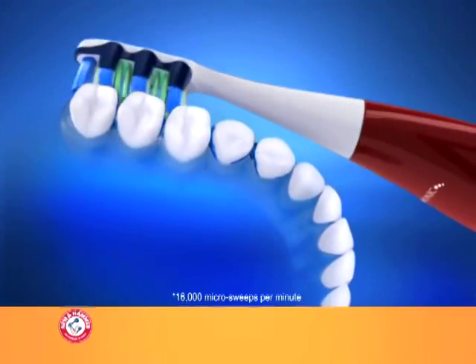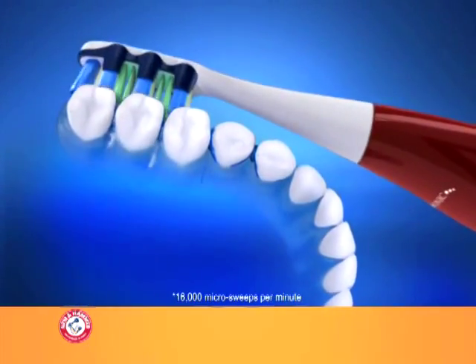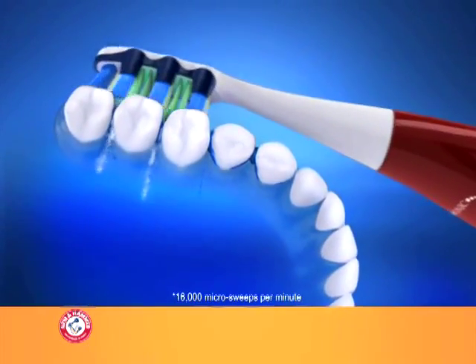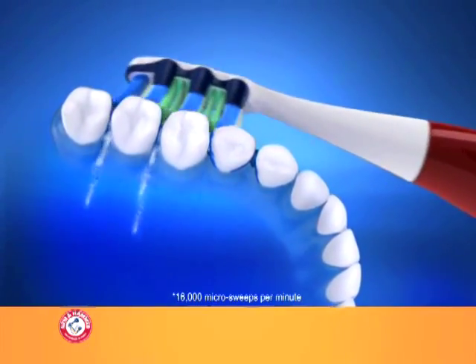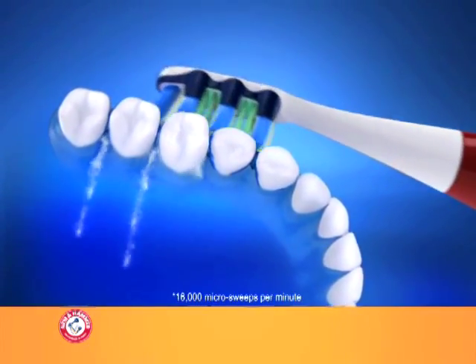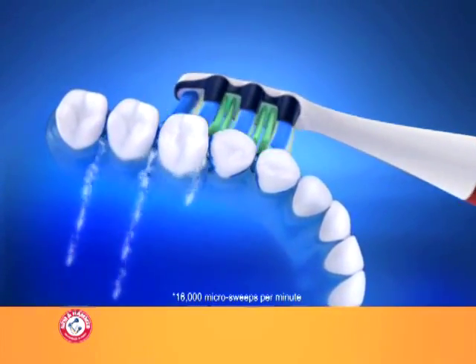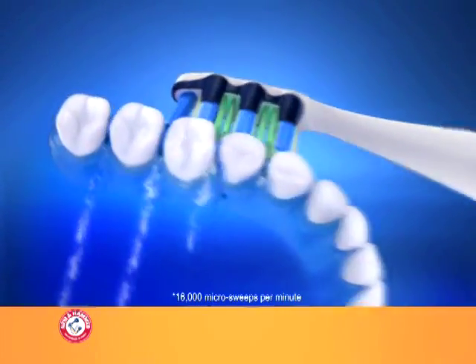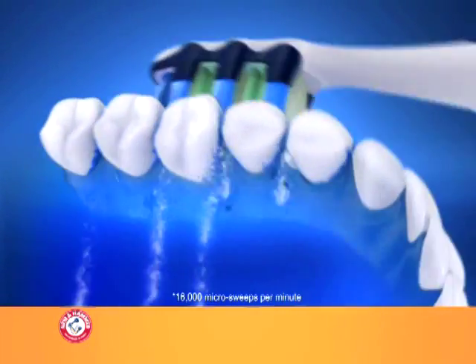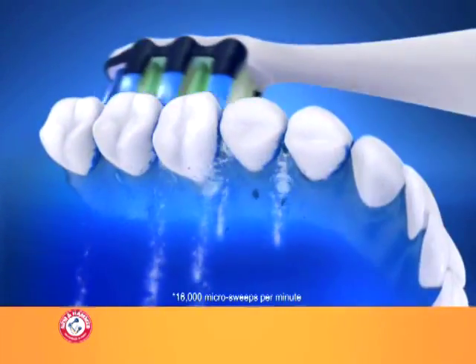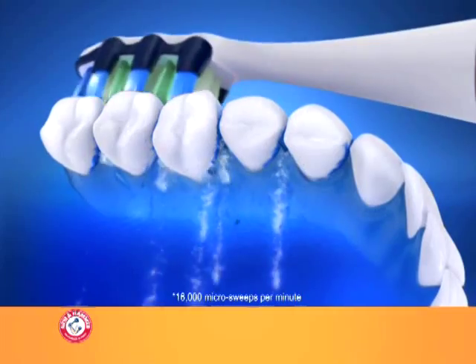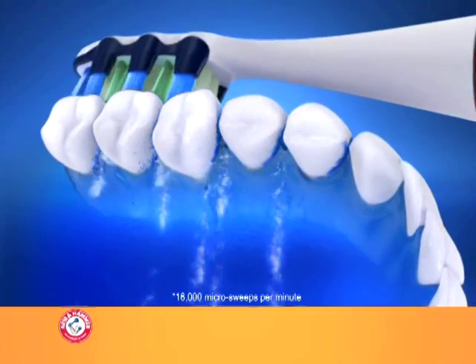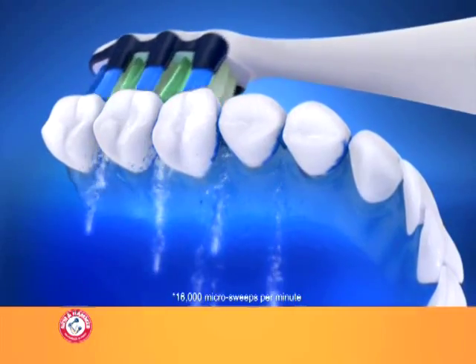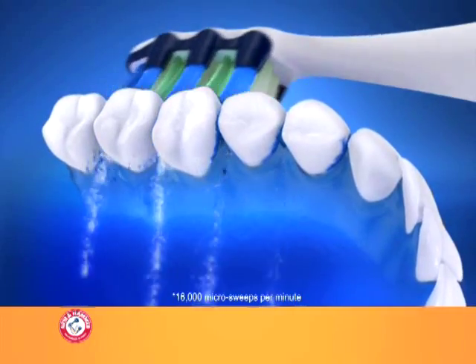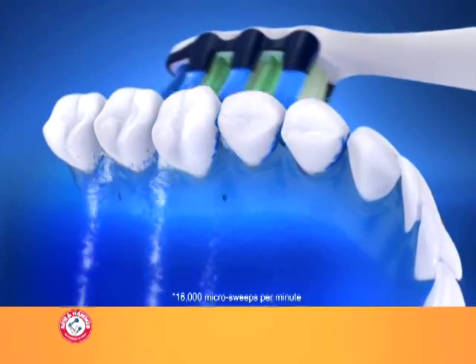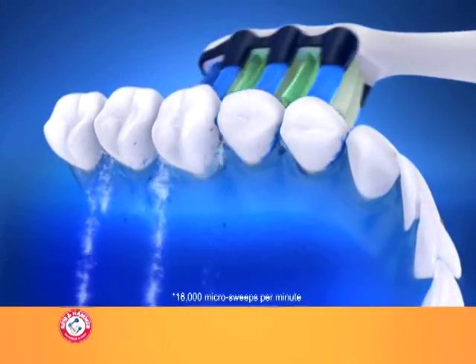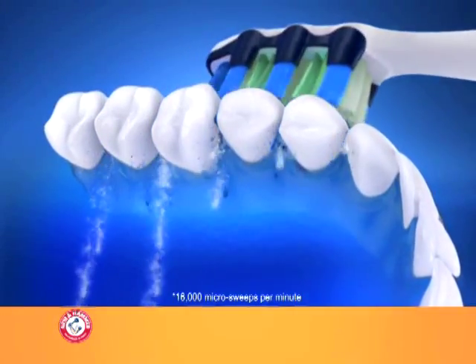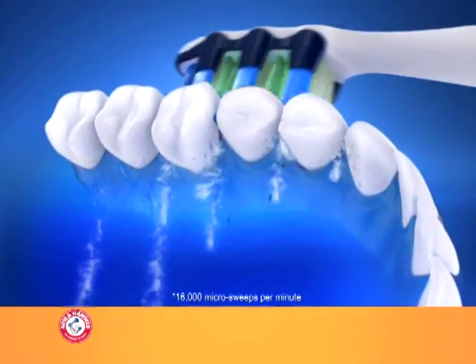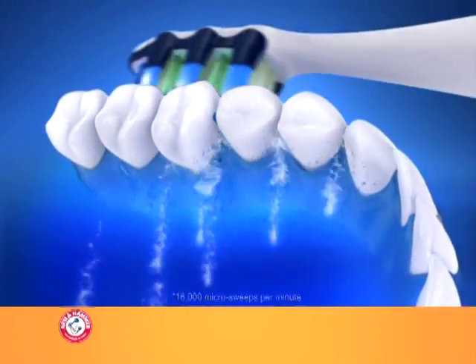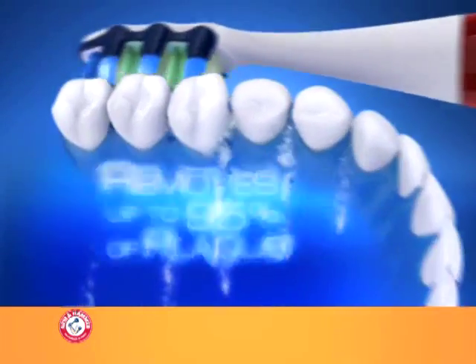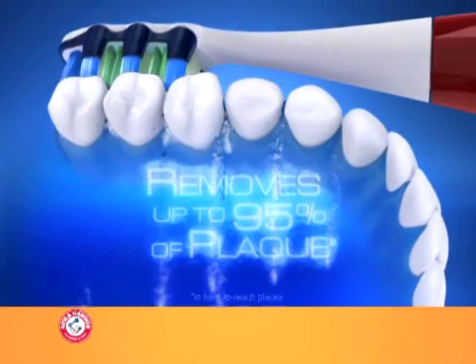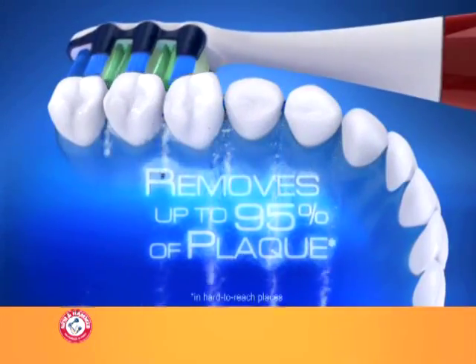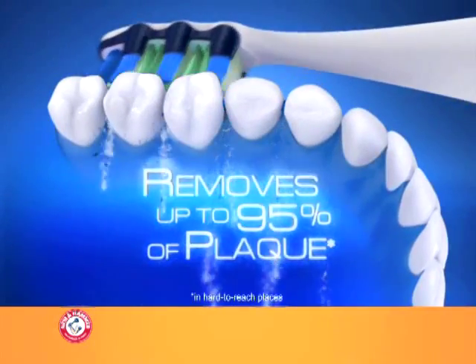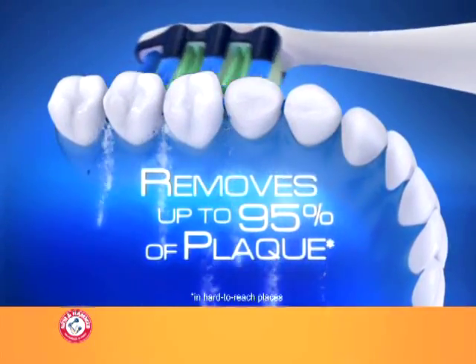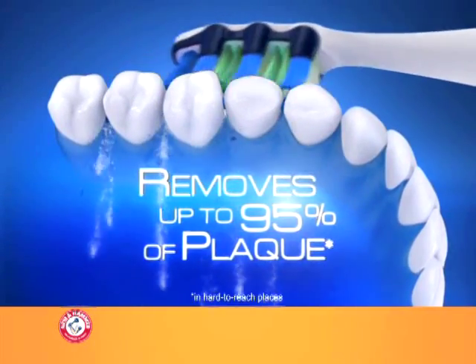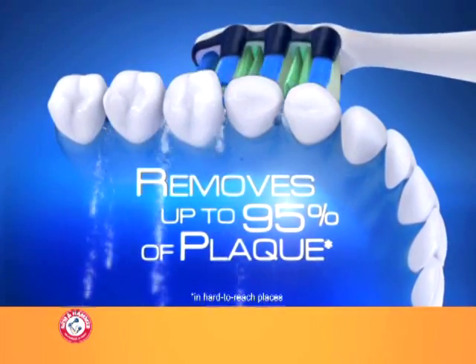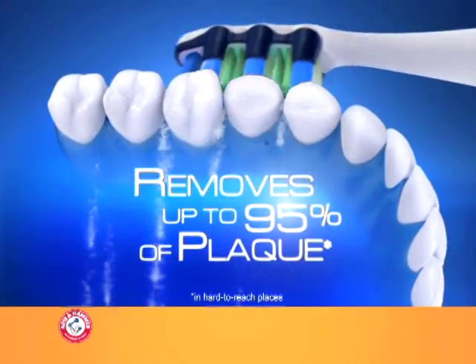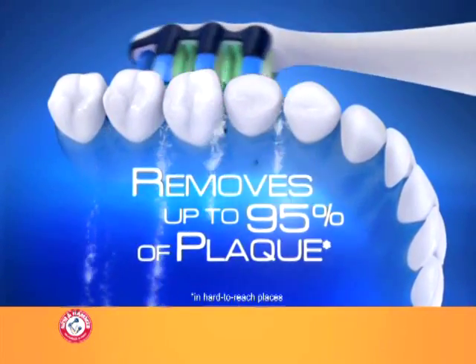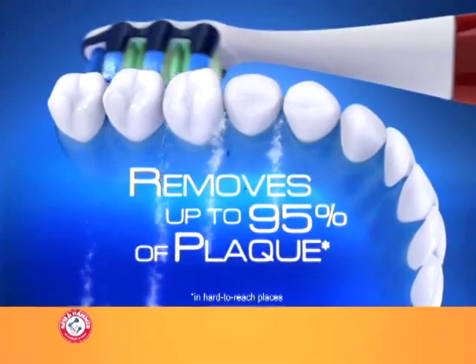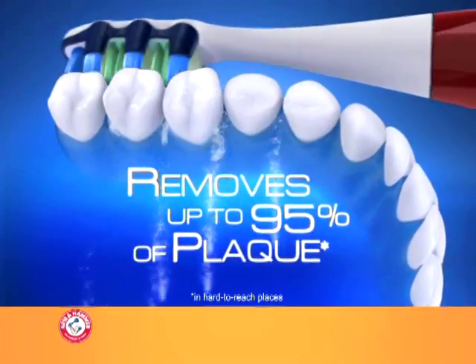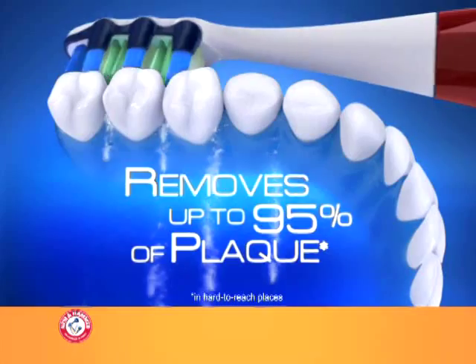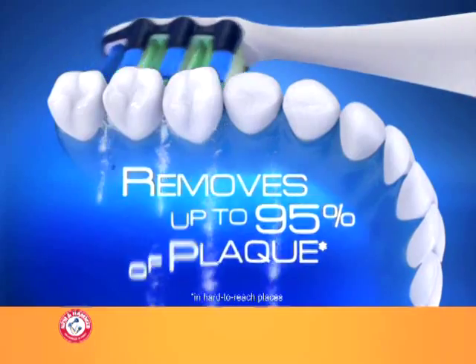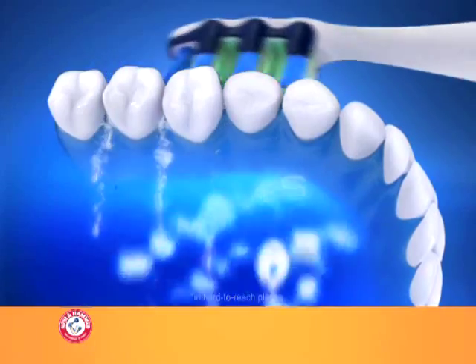16,000 sonic microsweeps produce a dynamic fluid action, clinically proven to remove up to 95% of plaque in hard-to-reach places.